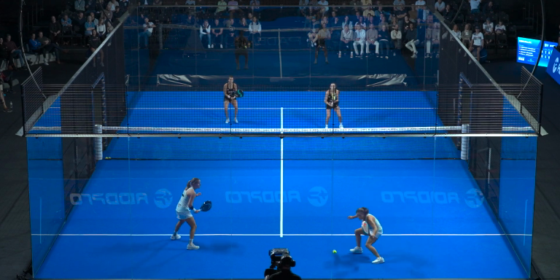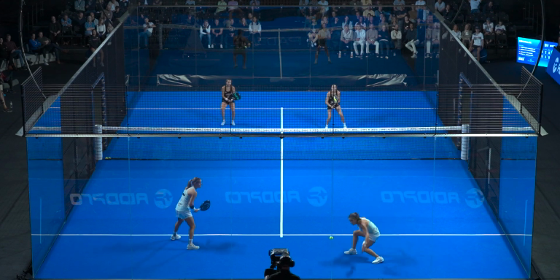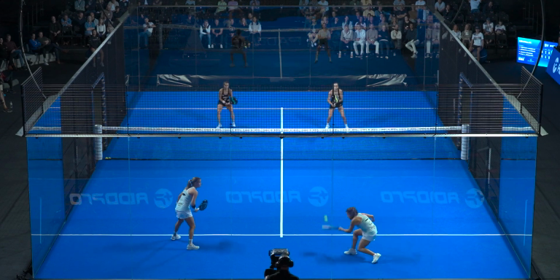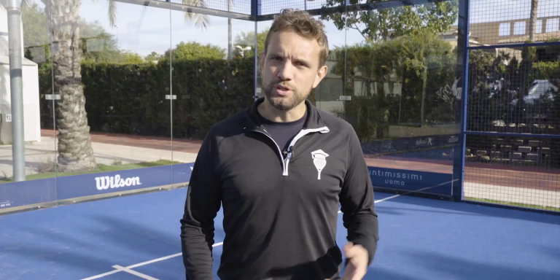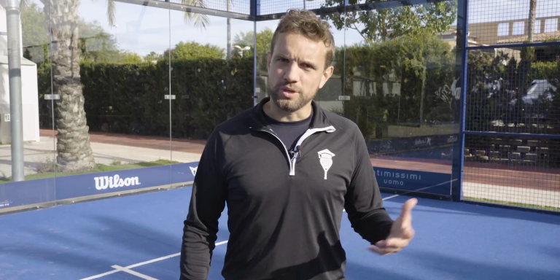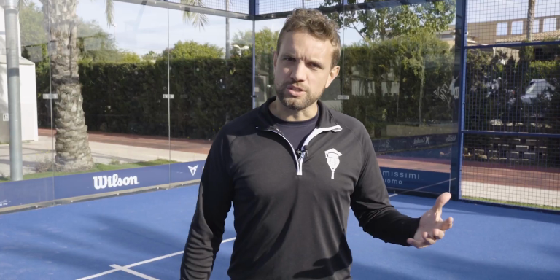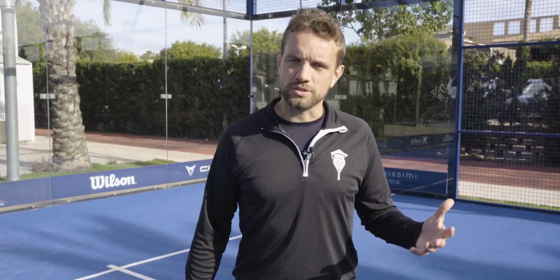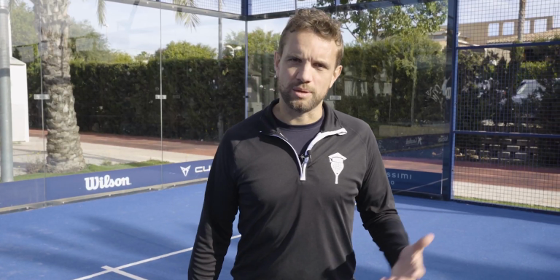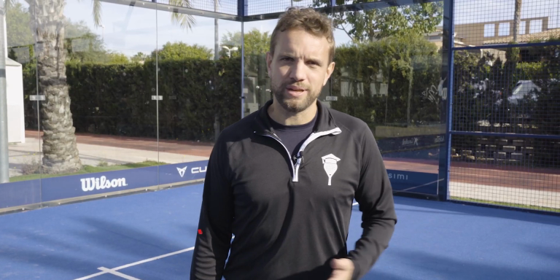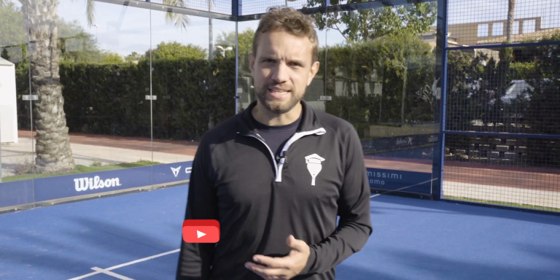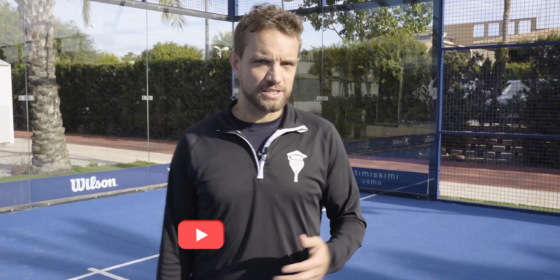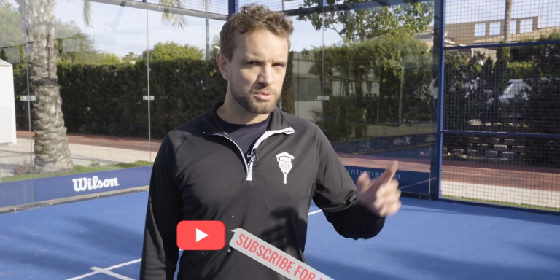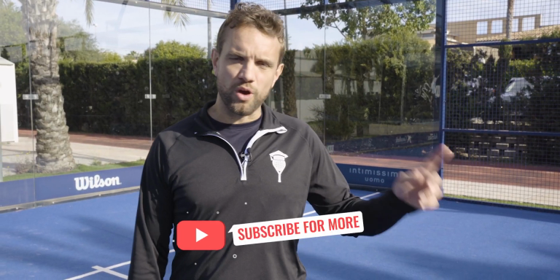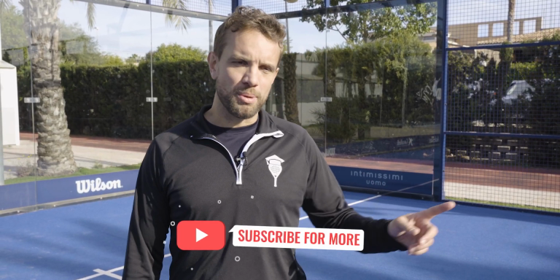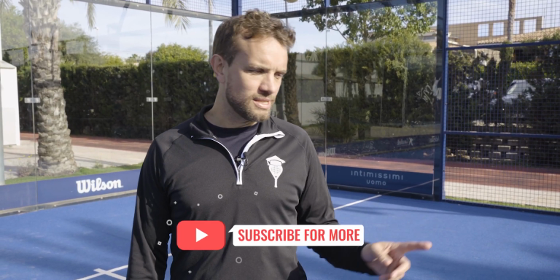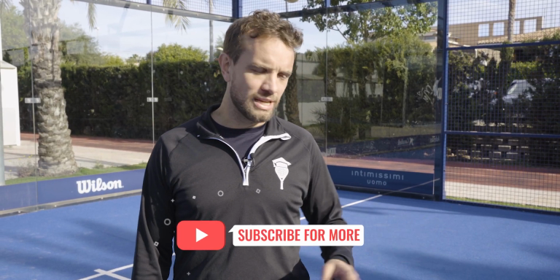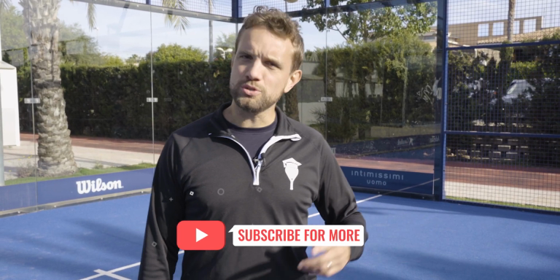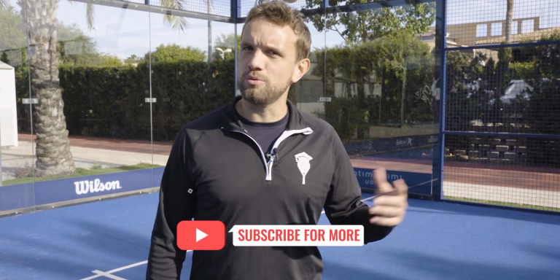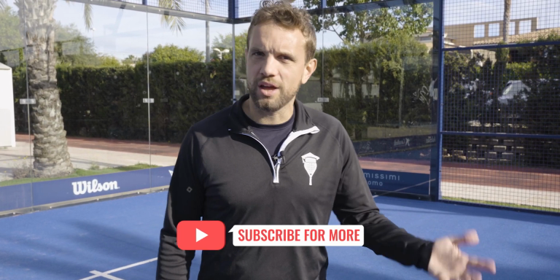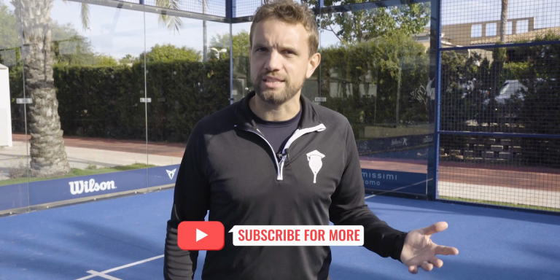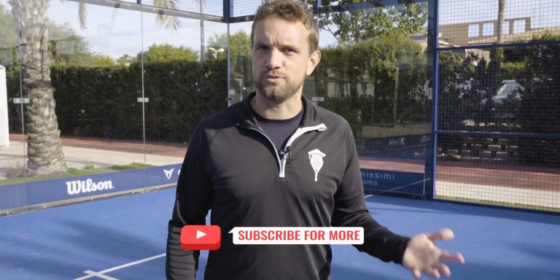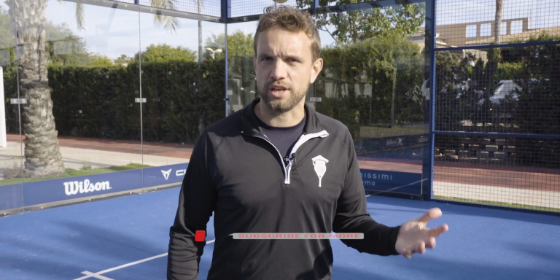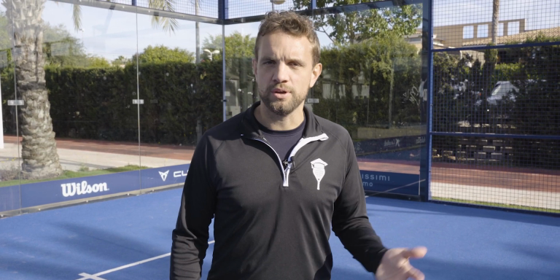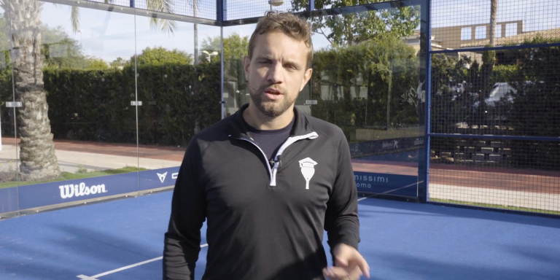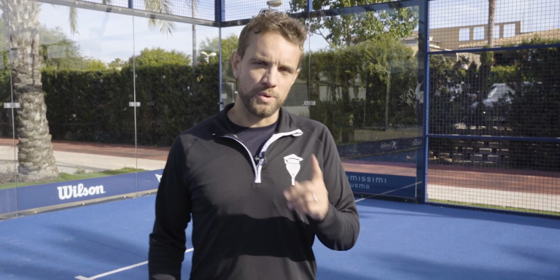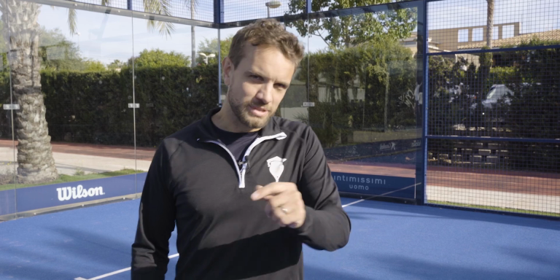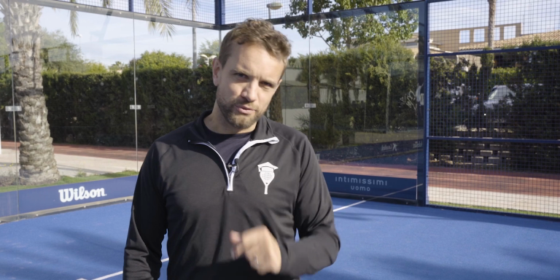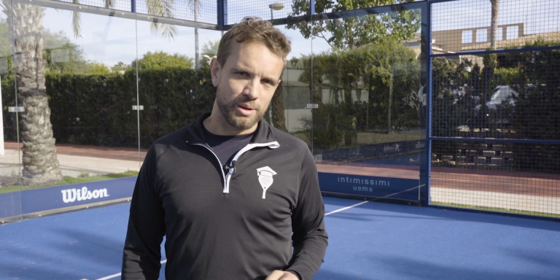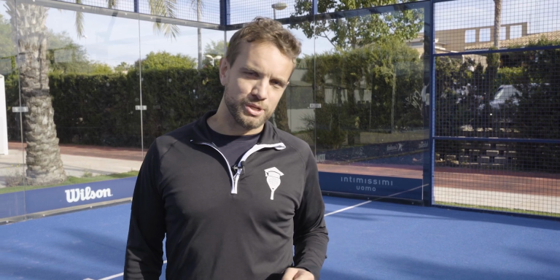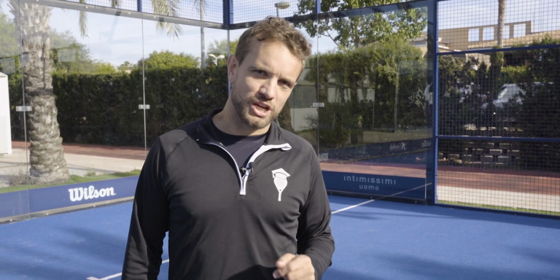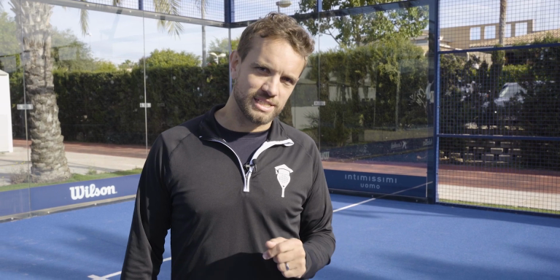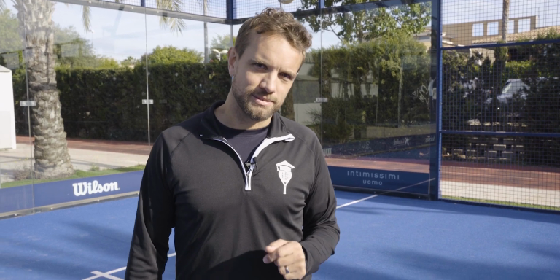If you're enjoying this content, please hit the subscribe button and also like this video. We will definitely appreciate it.